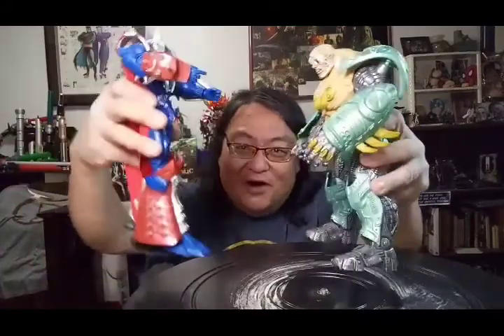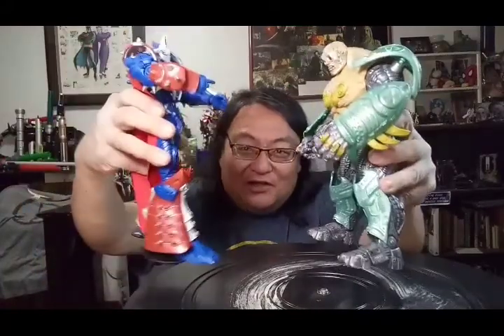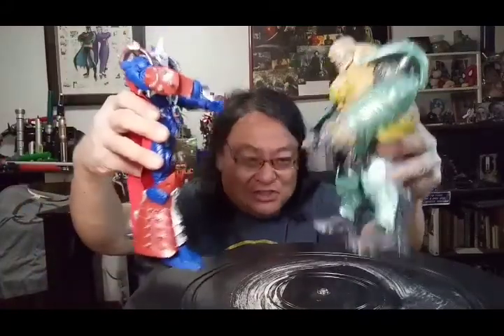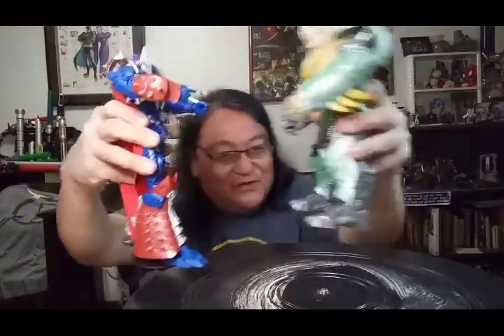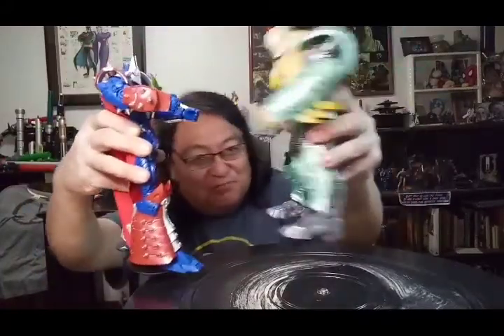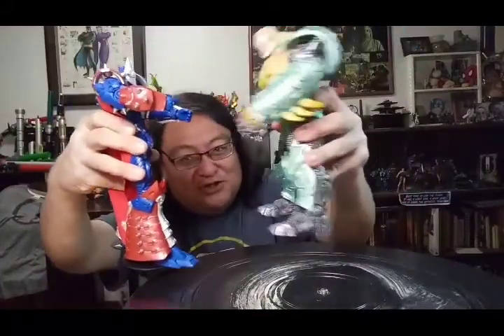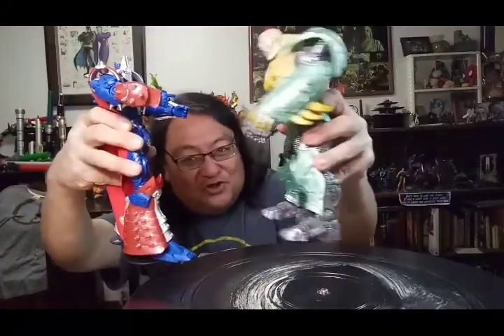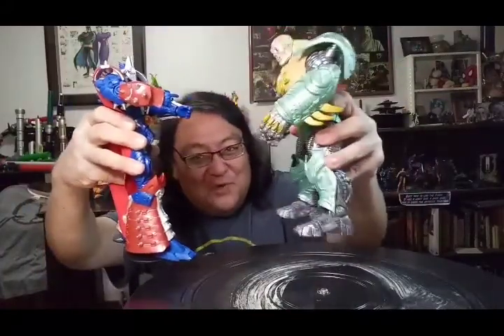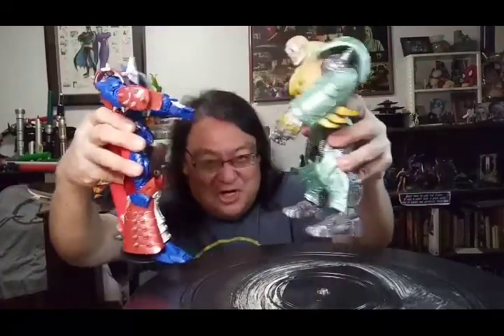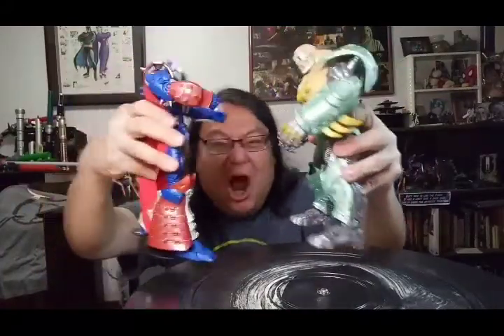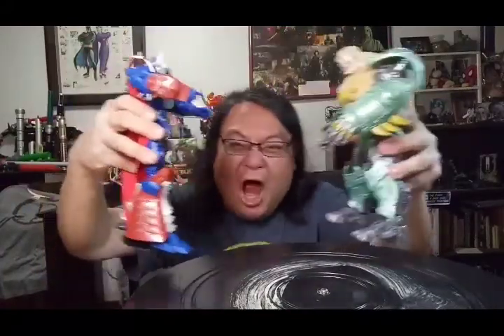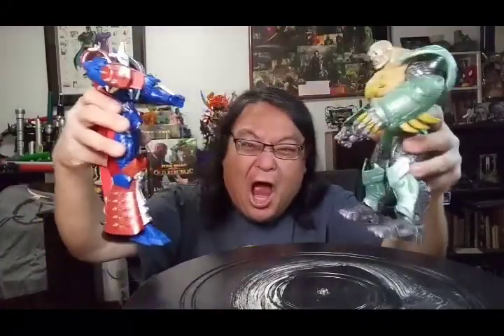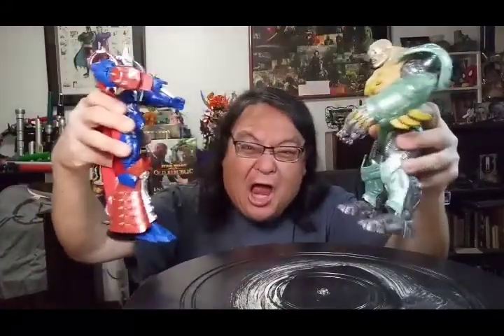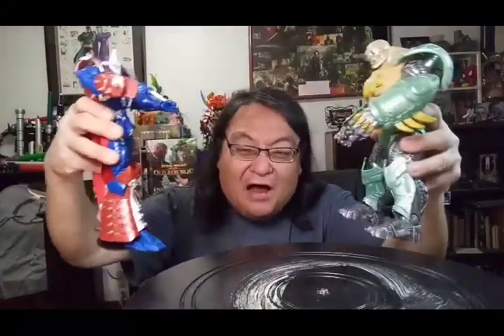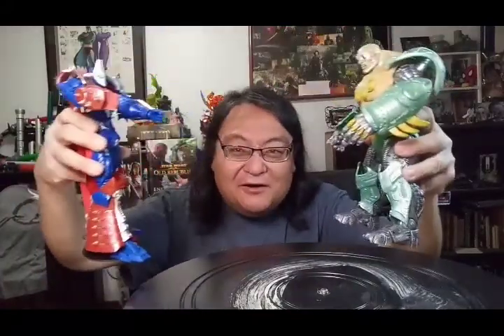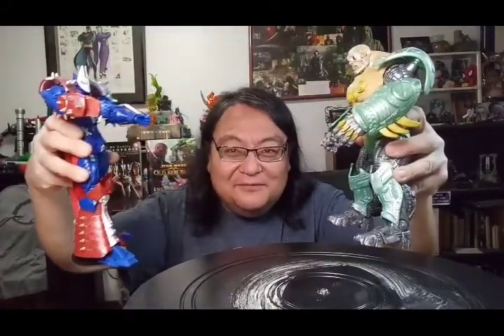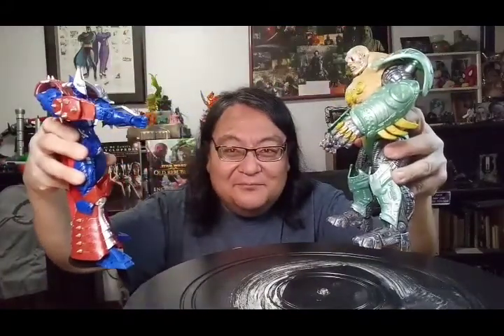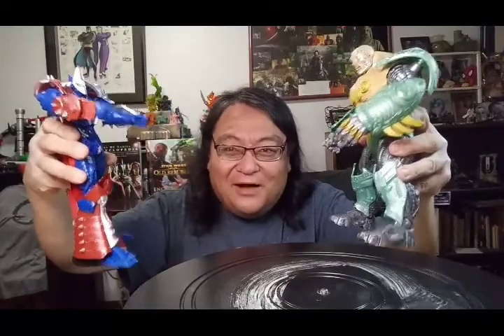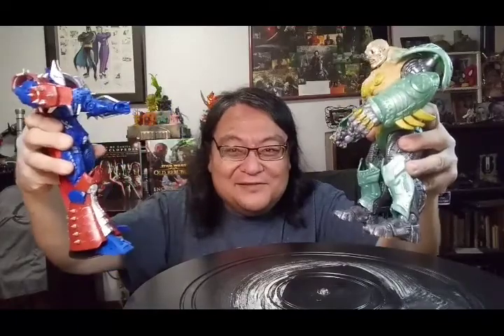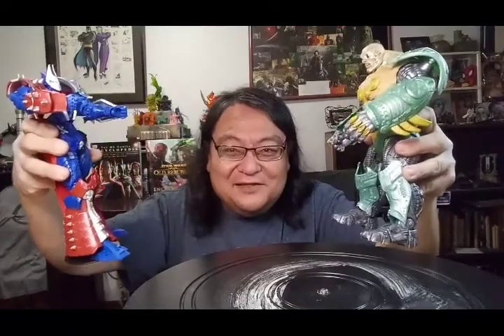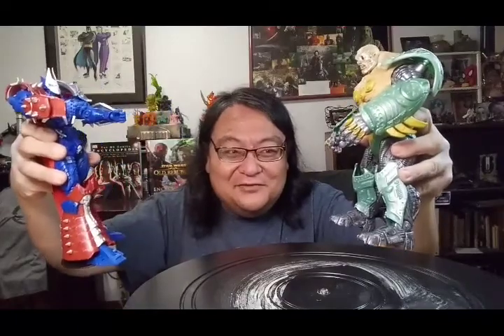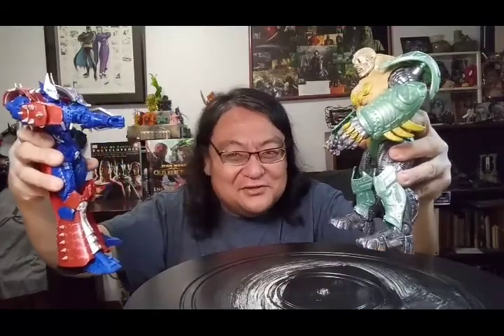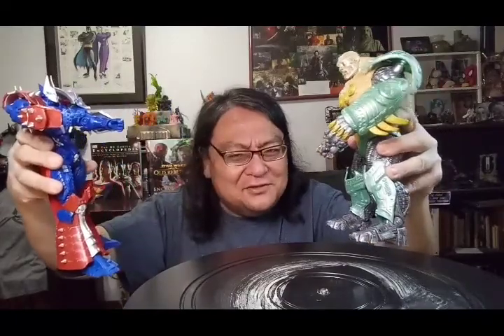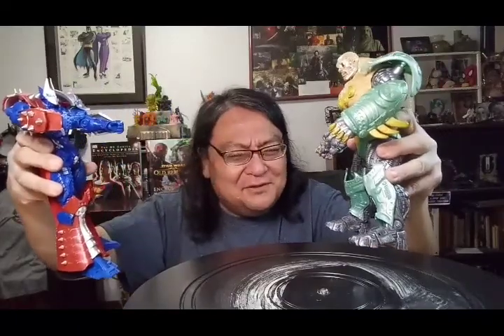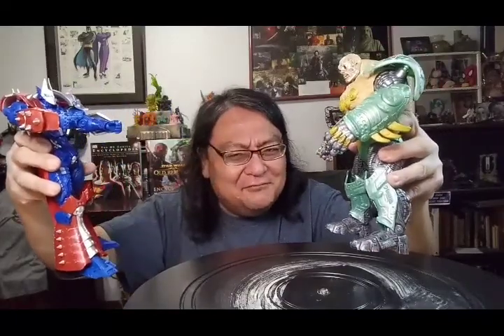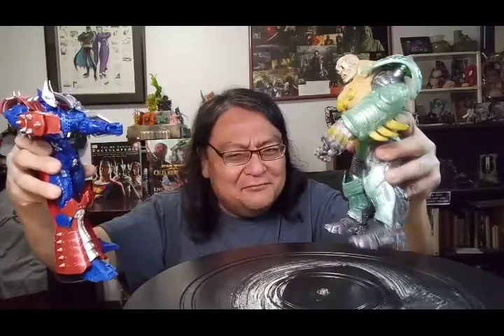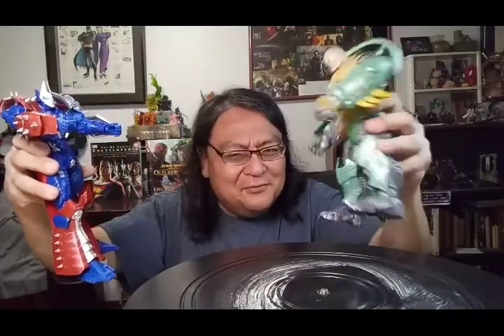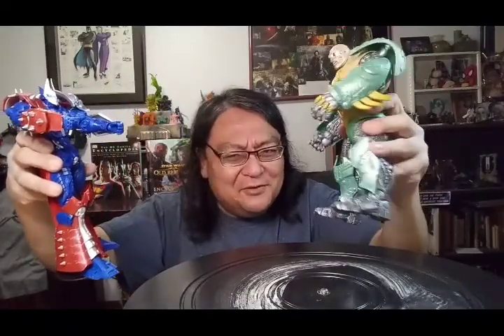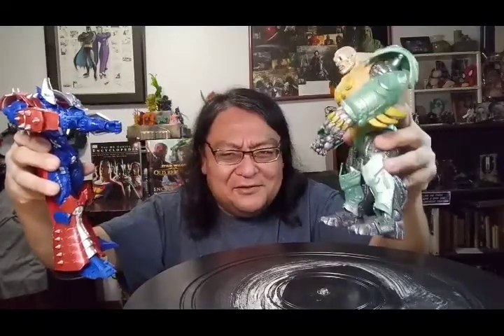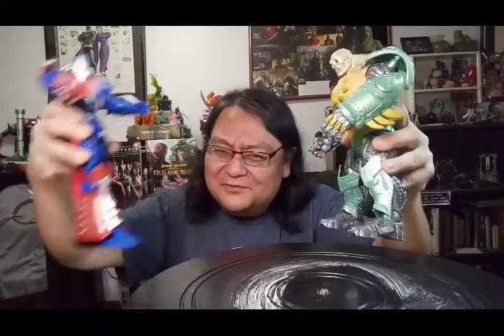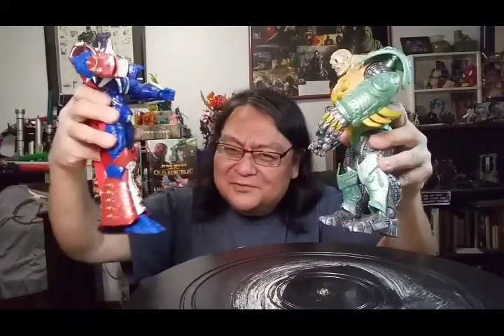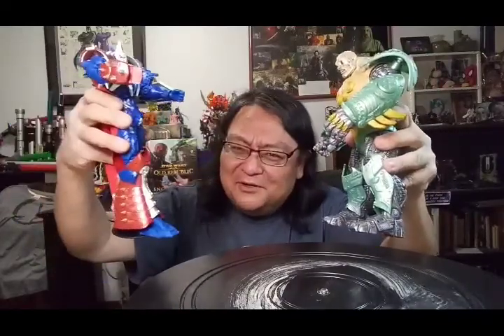Brock Lesnar versus Braun Strowman. Yeah, all right. Wow, that's dated too, because shouldn't it be like Roman Reigns versus Braun?